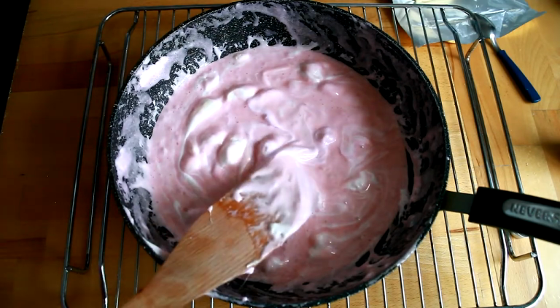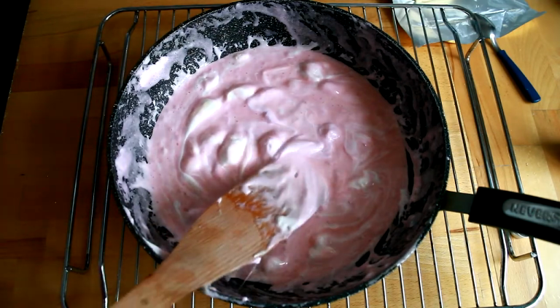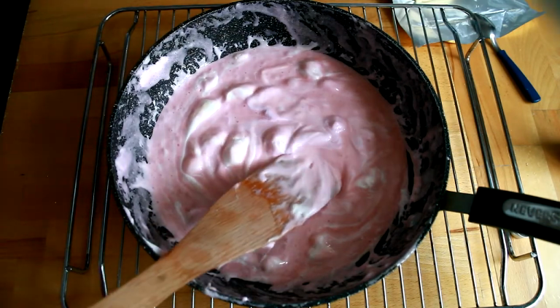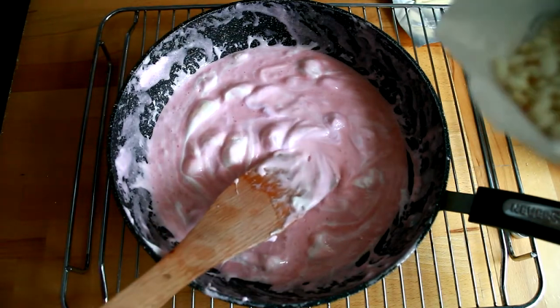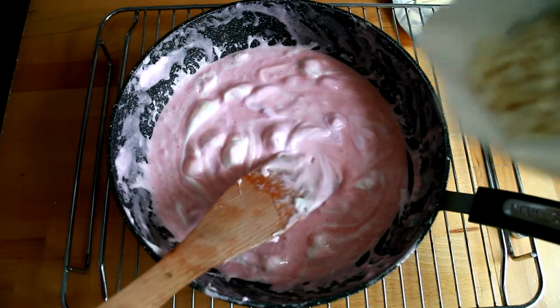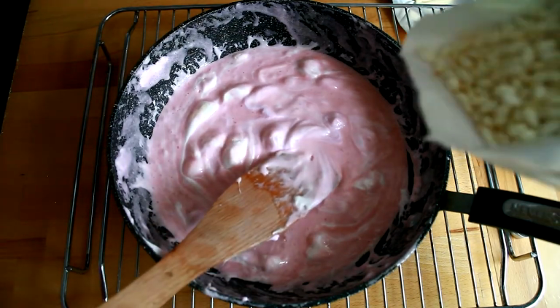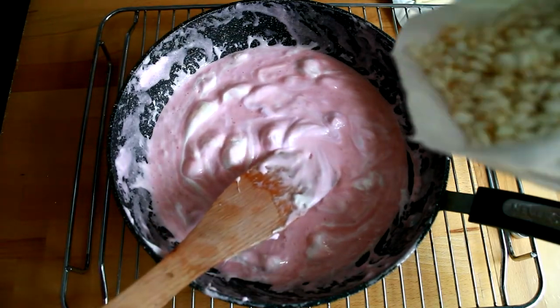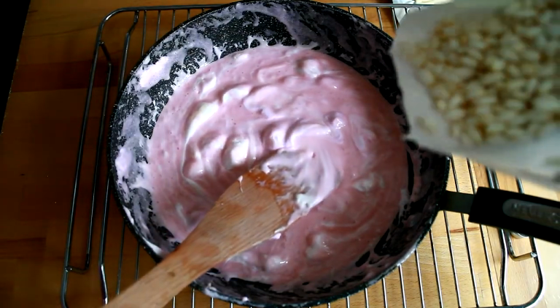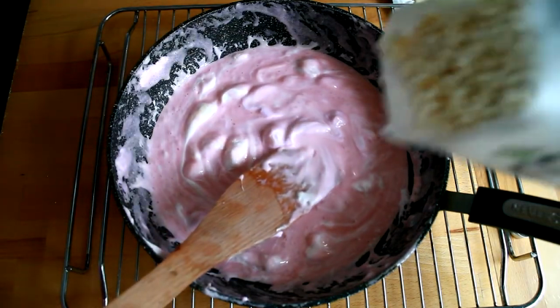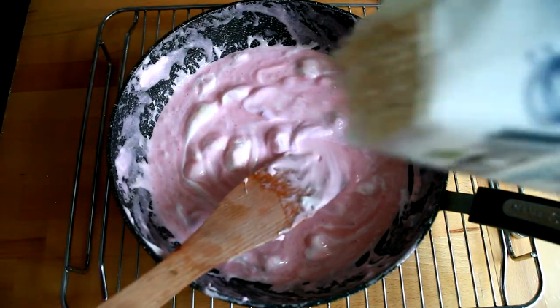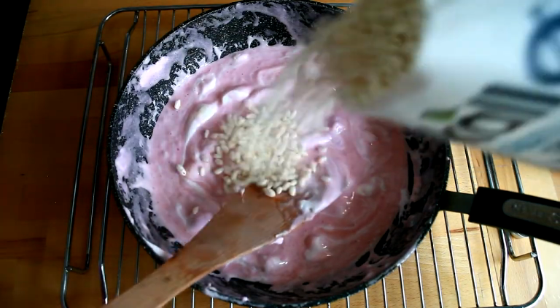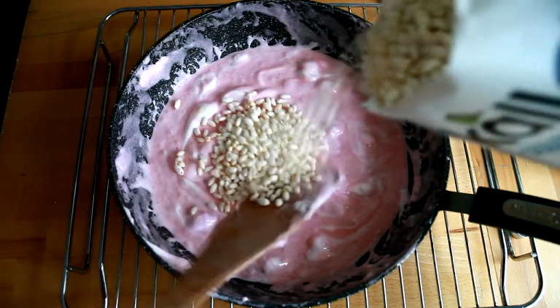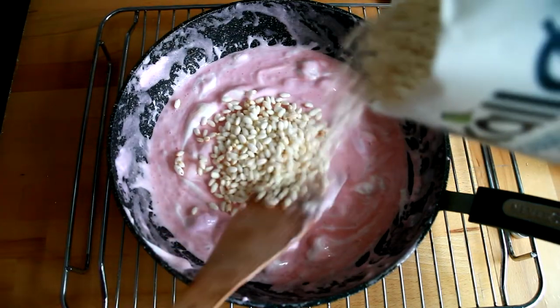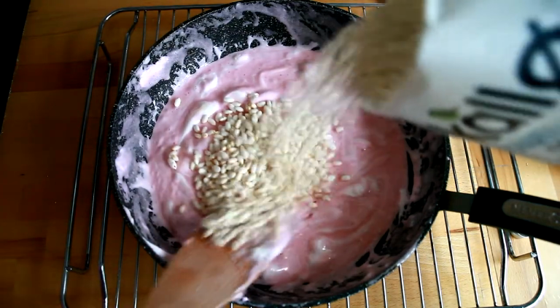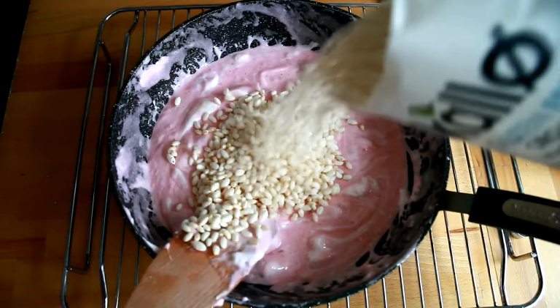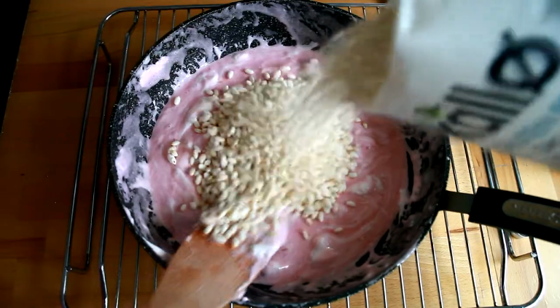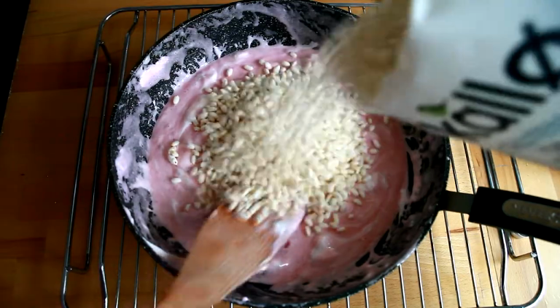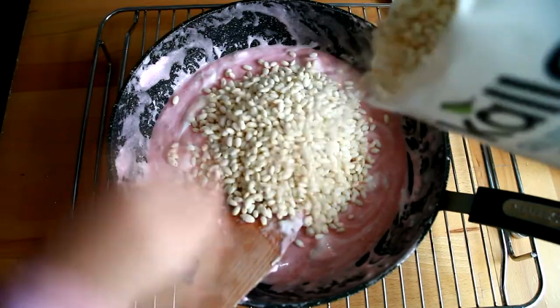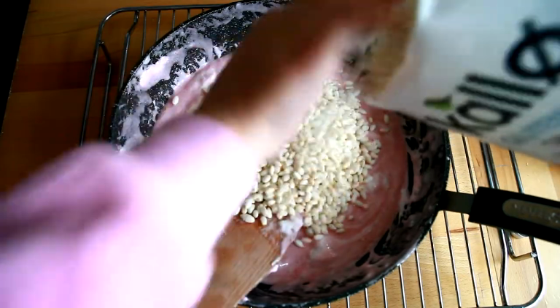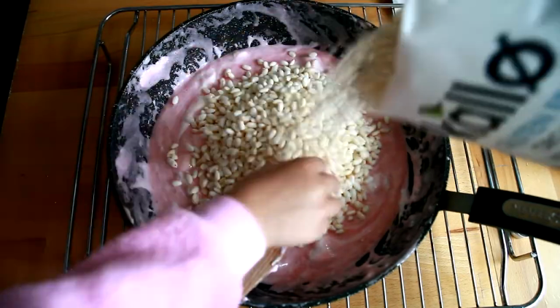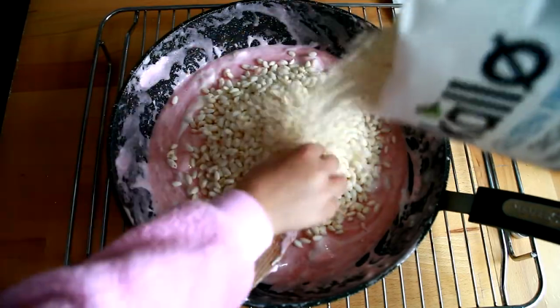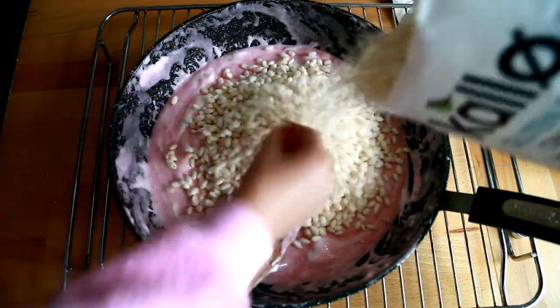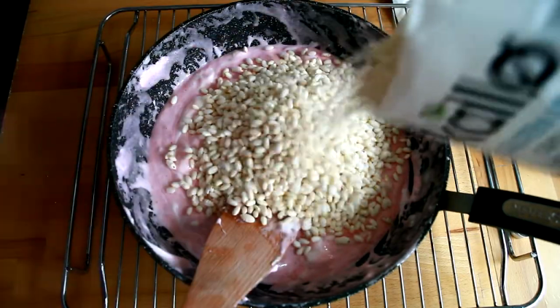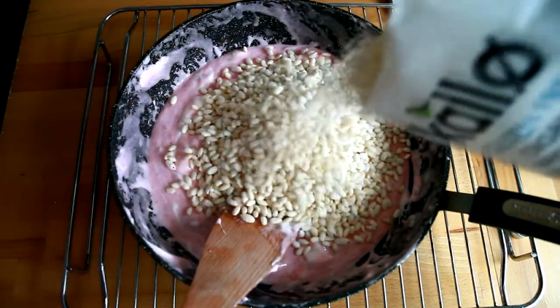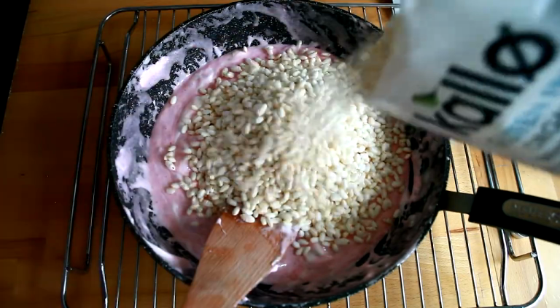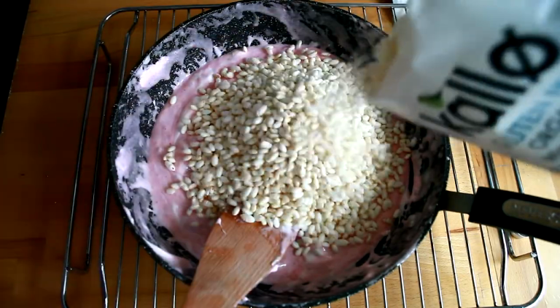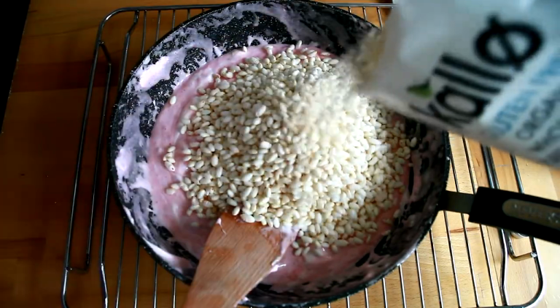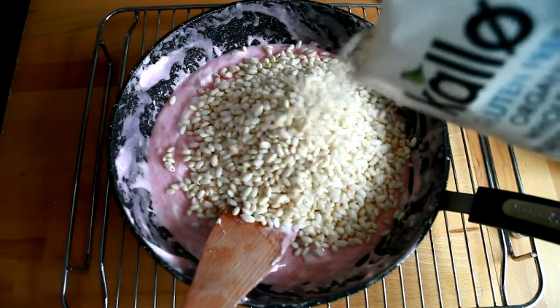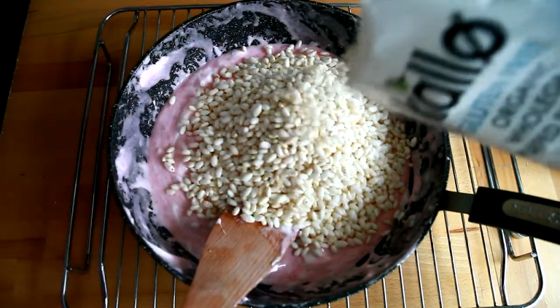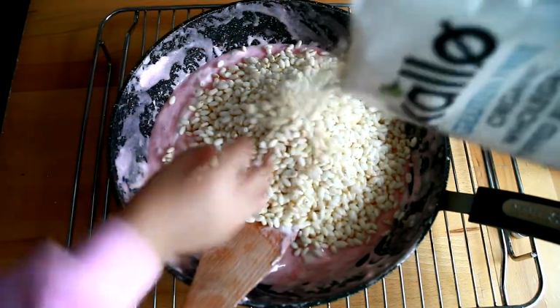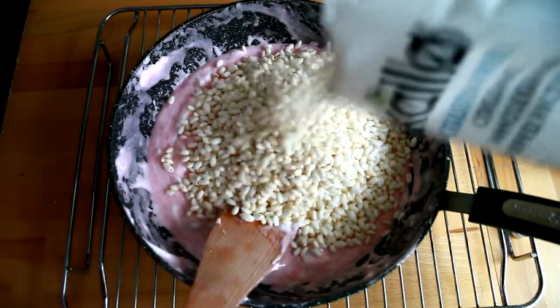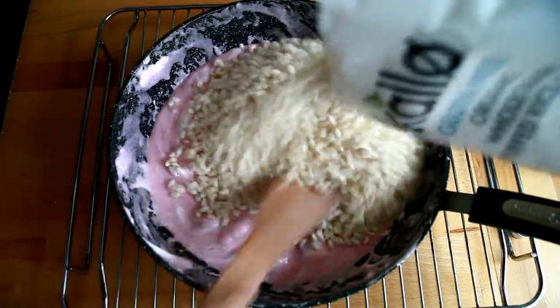Now we are going to put the cereals in. Are you going to help me mix? Yeah! Mix, mix, mix!